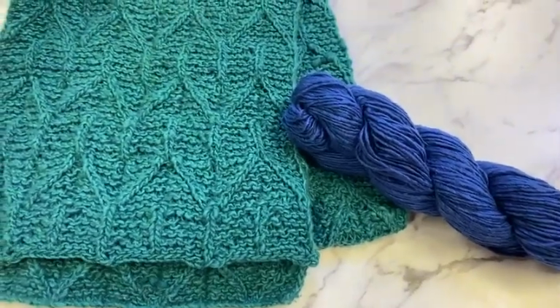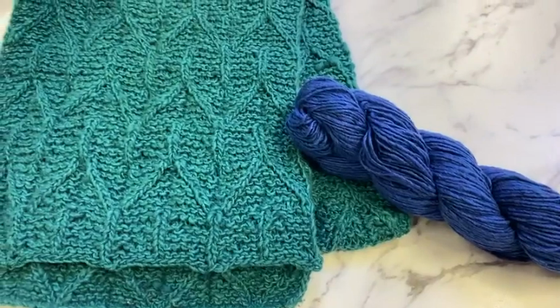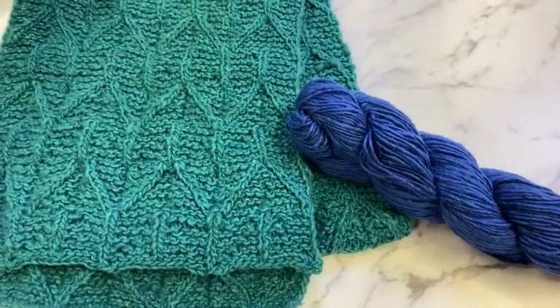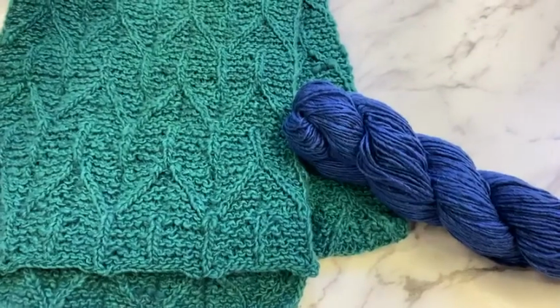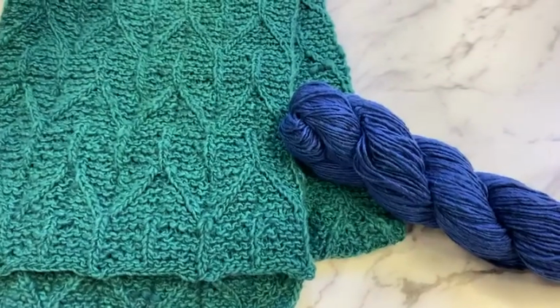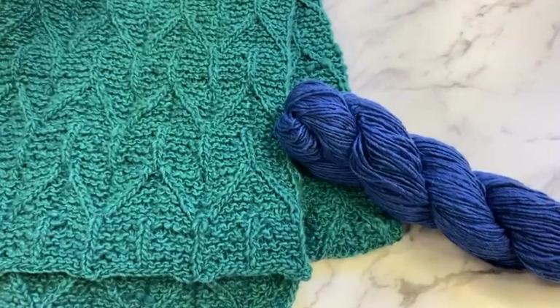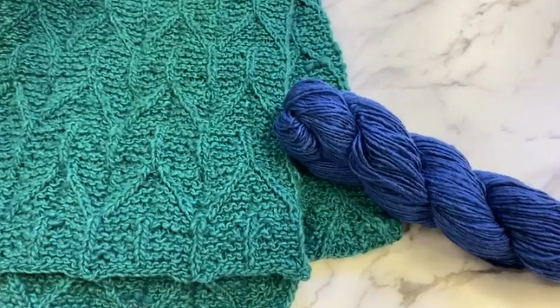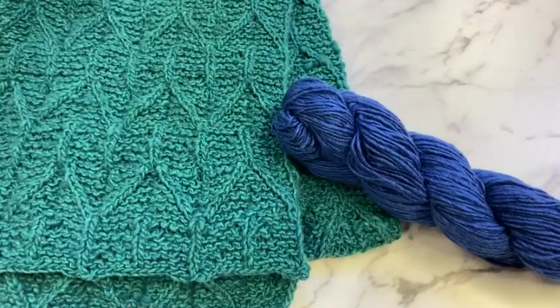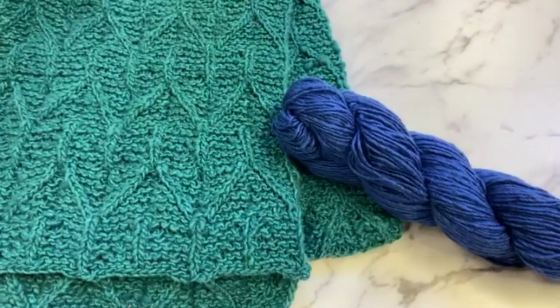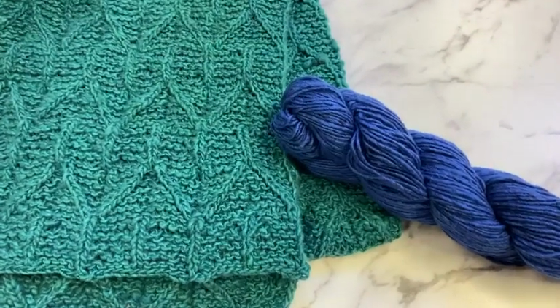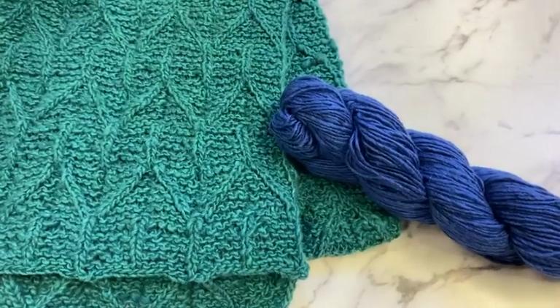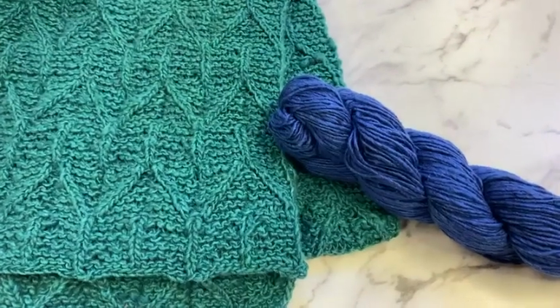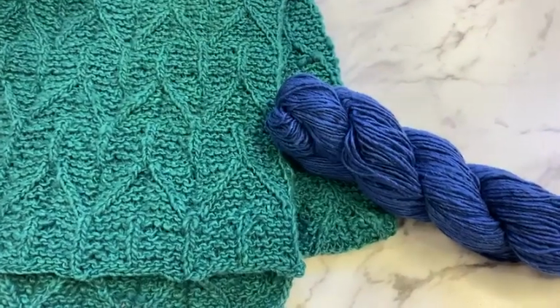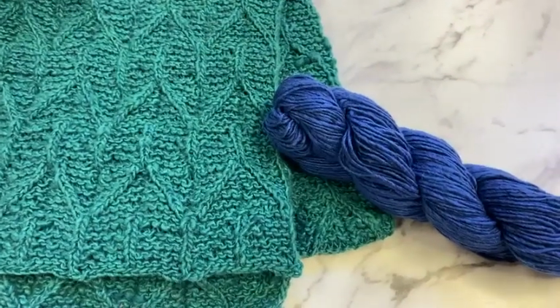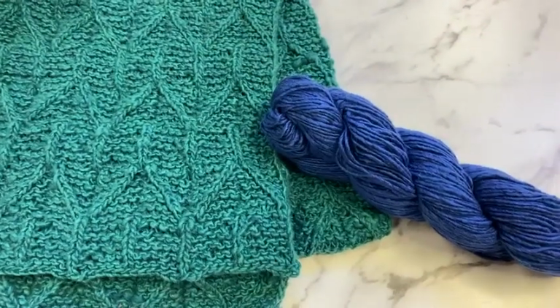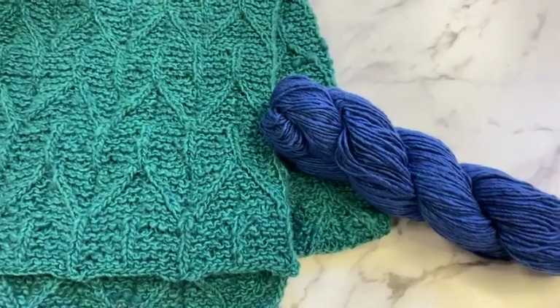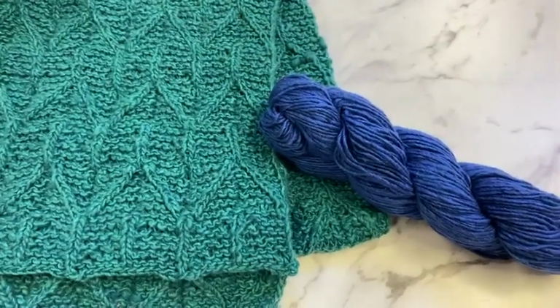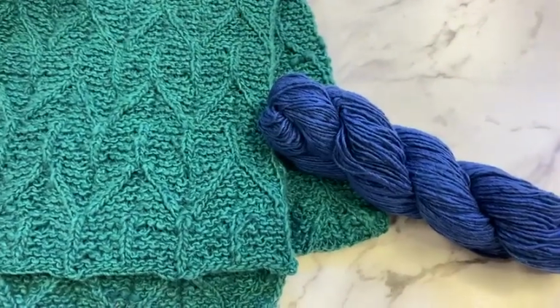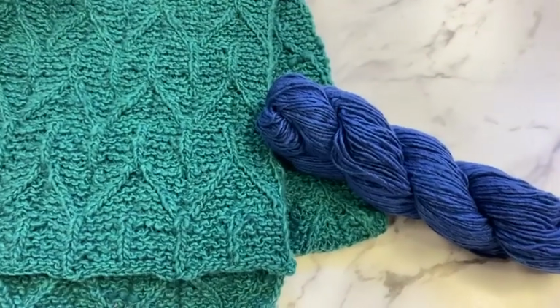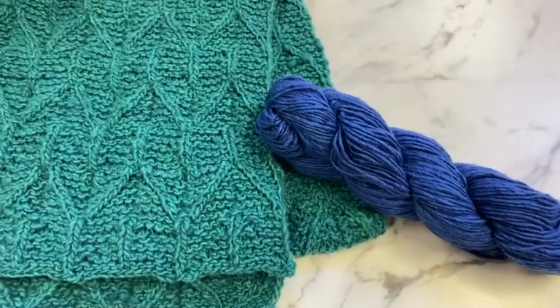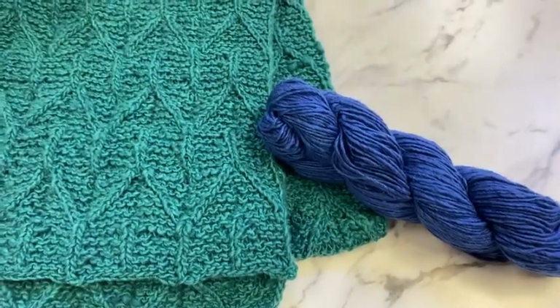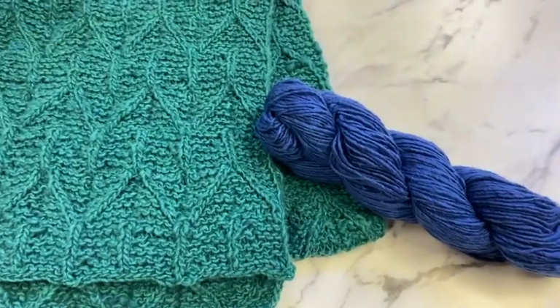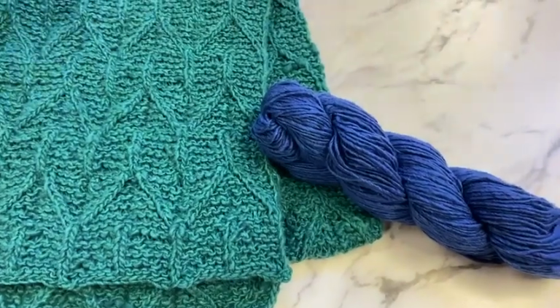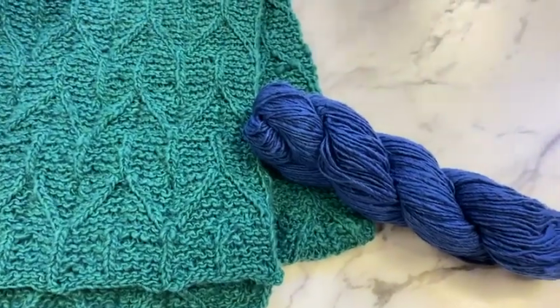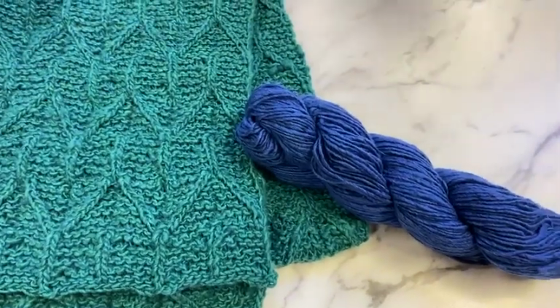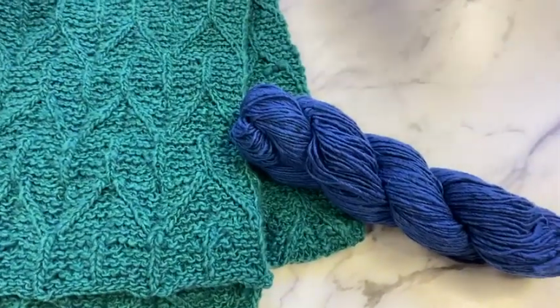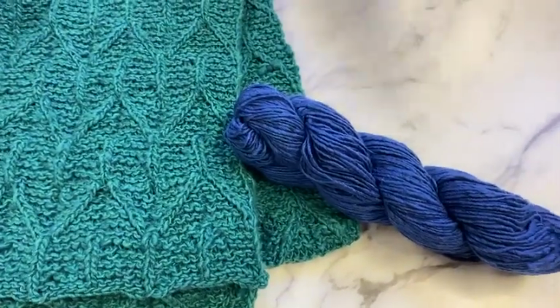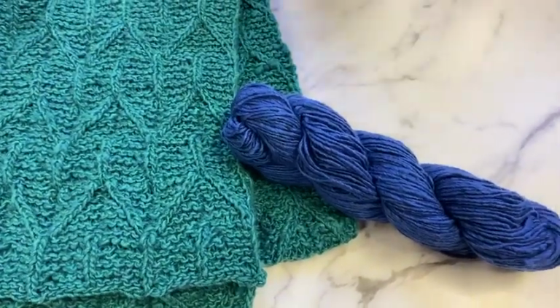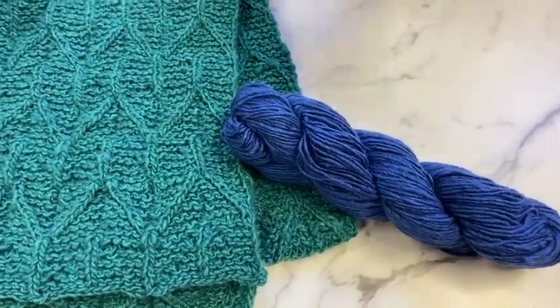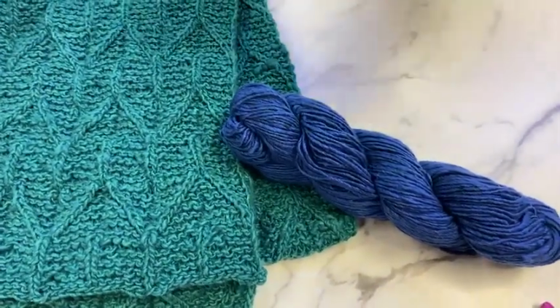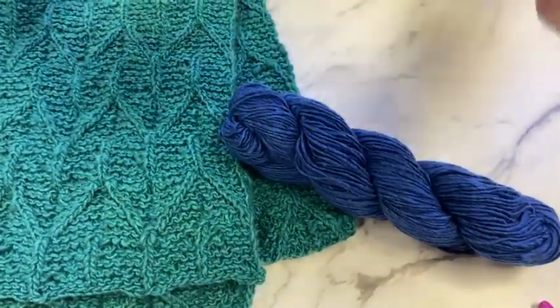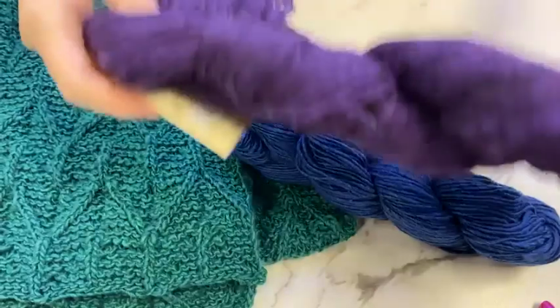Then we have the one that Susan was trying to steal — color 24.